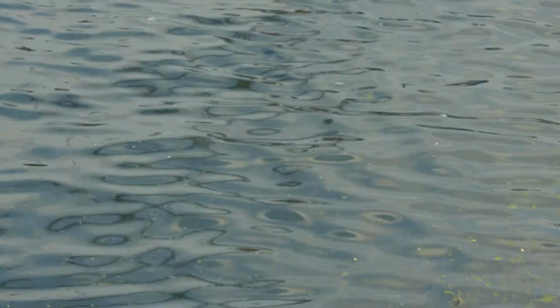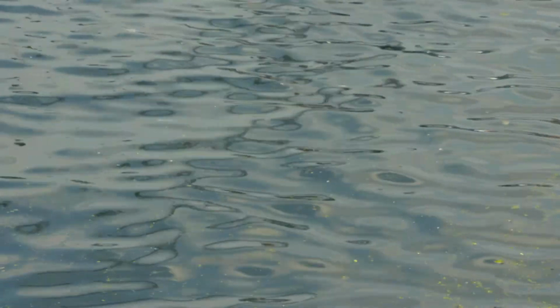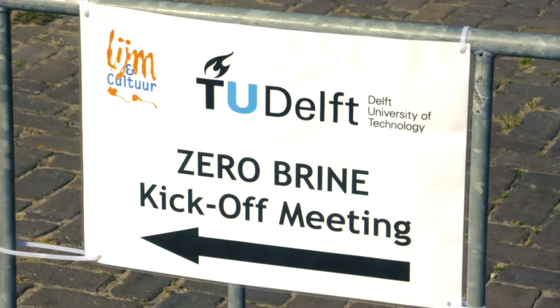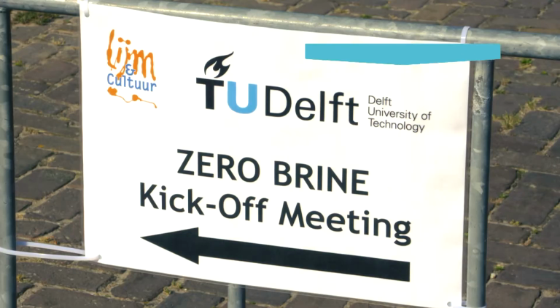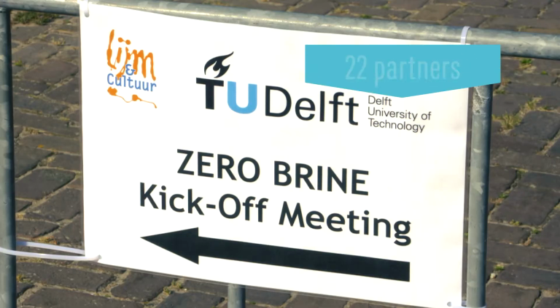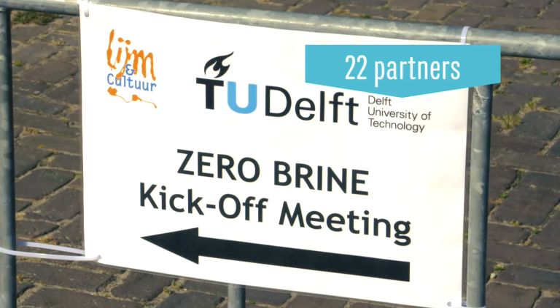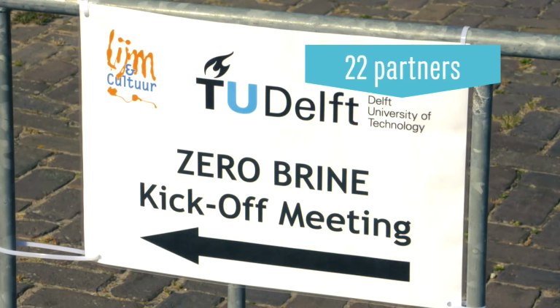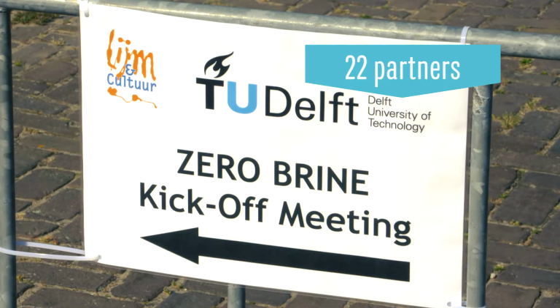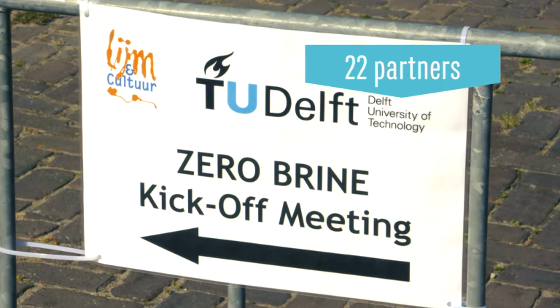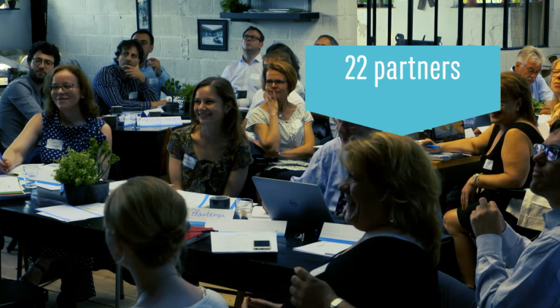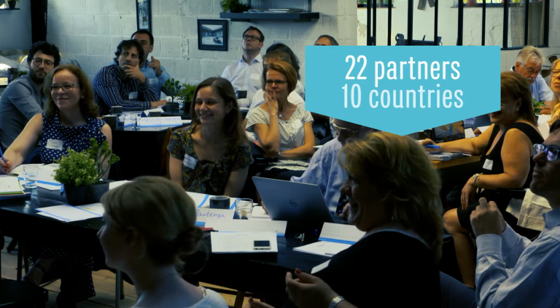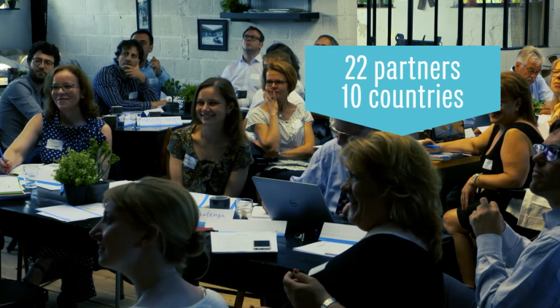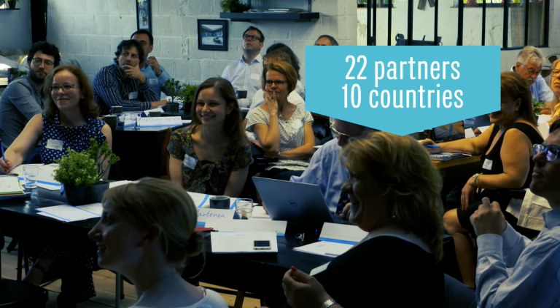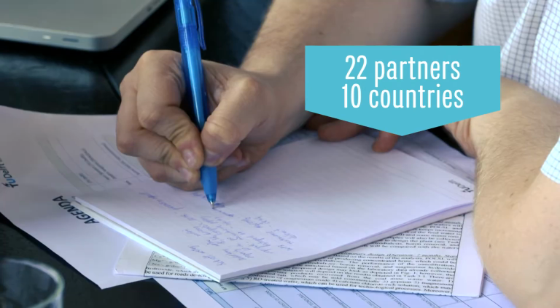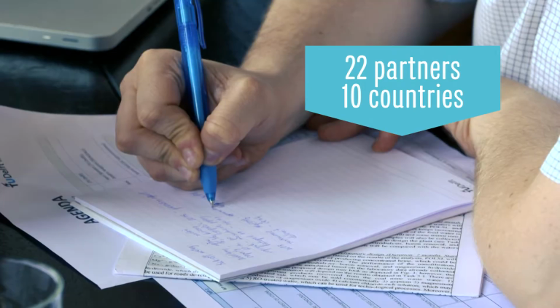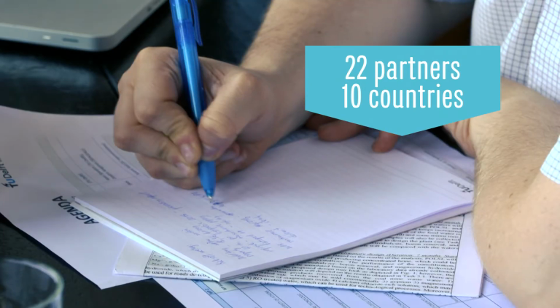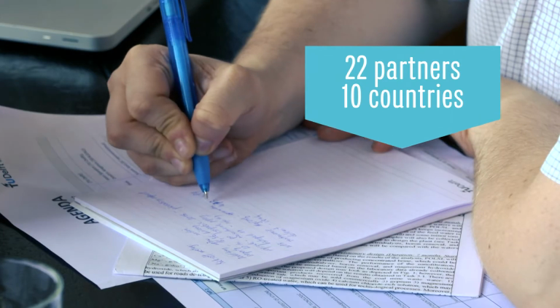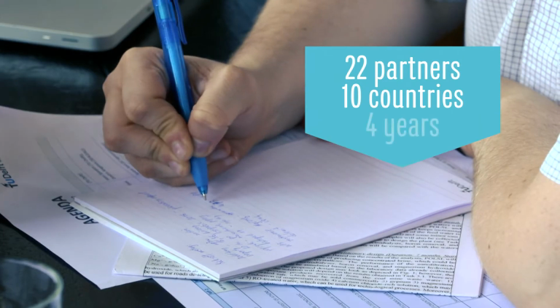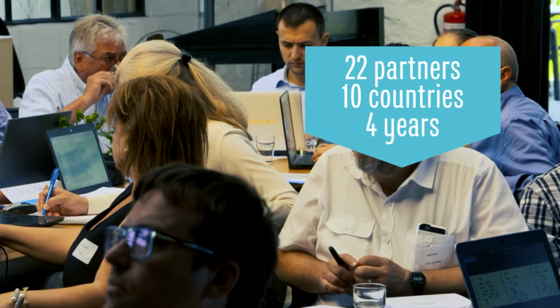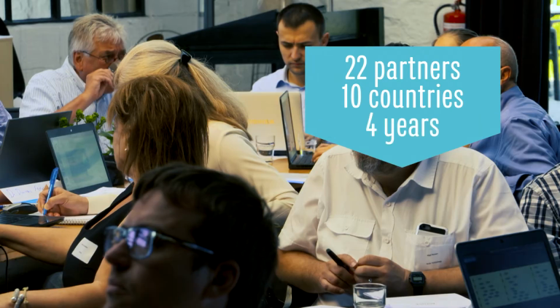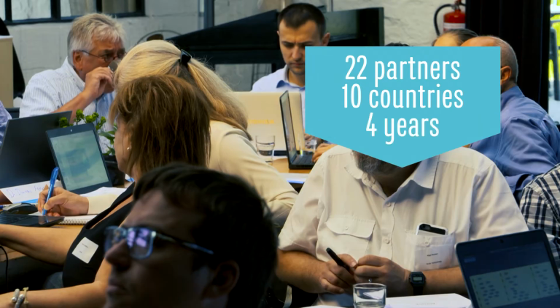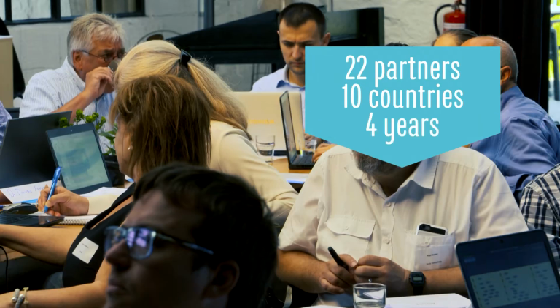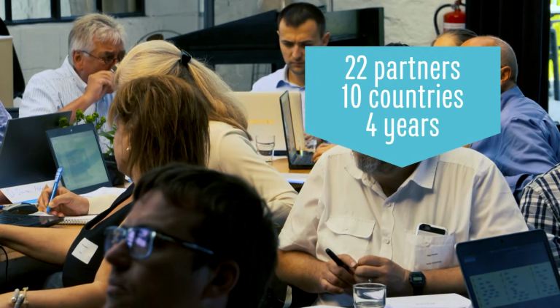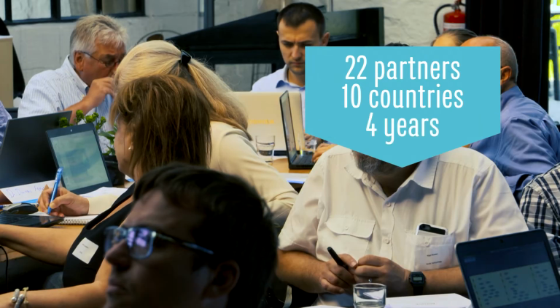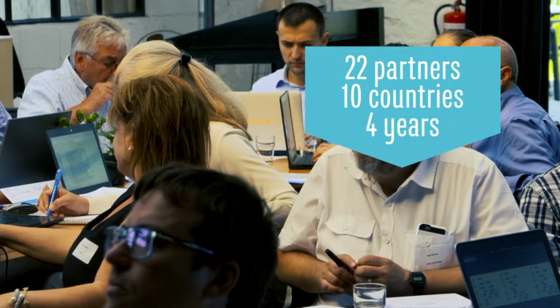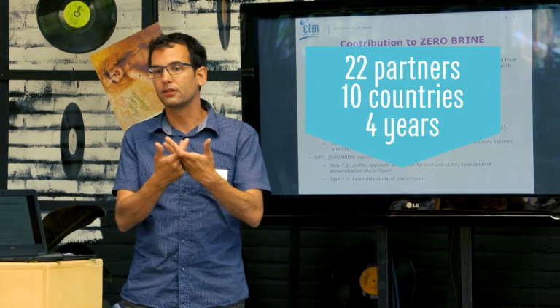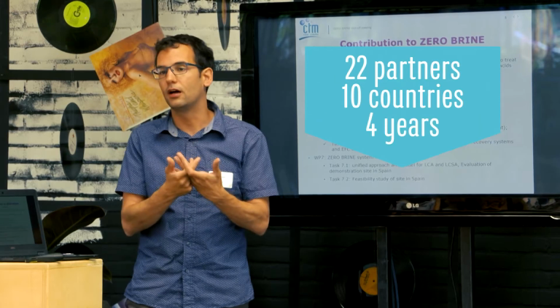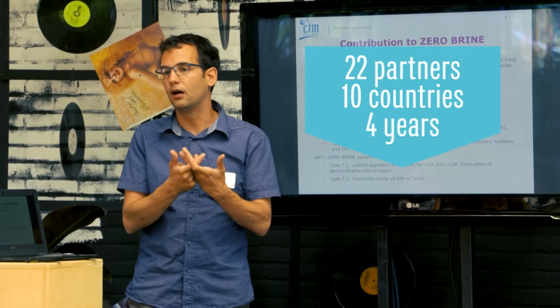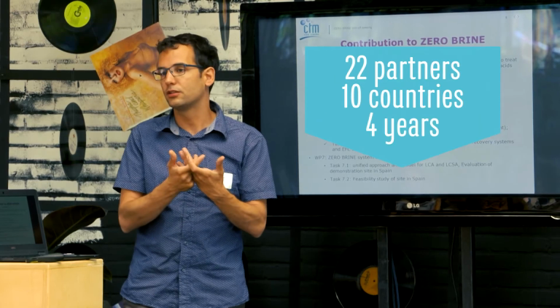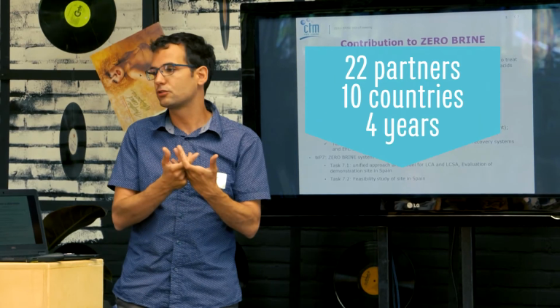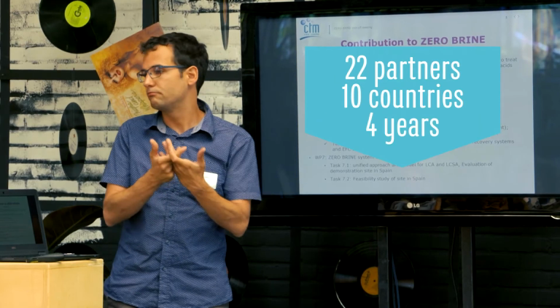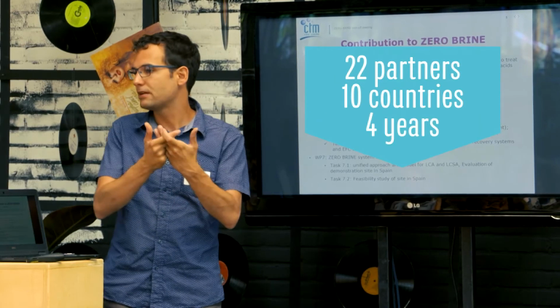Twenty-two partners, ten countries, four years — 2017 to 2021.